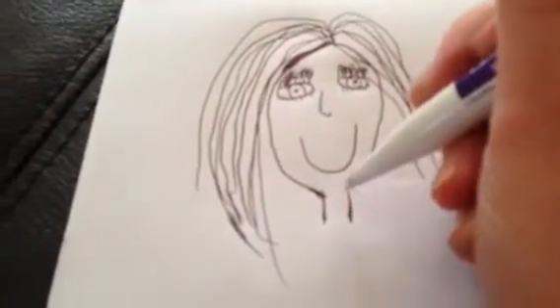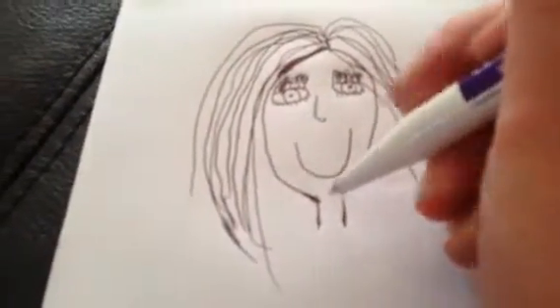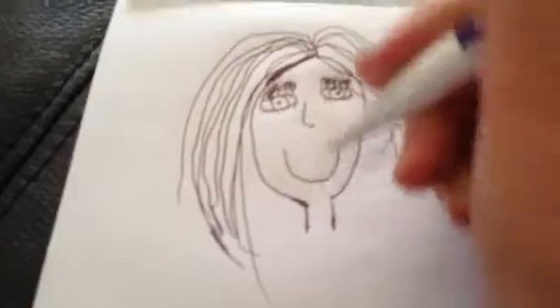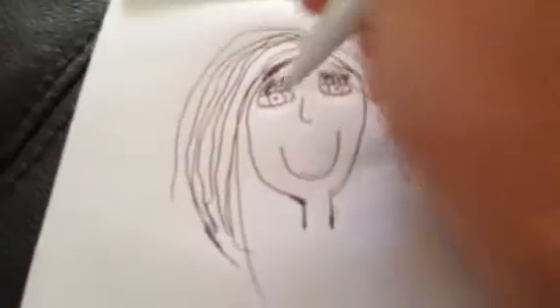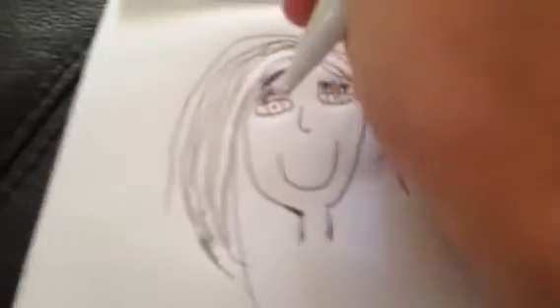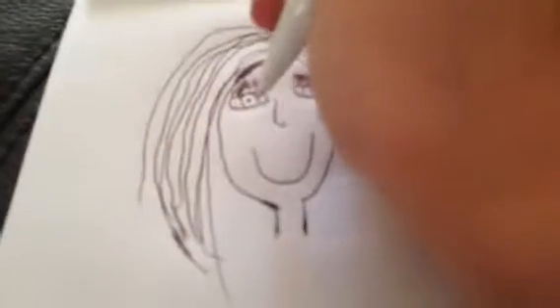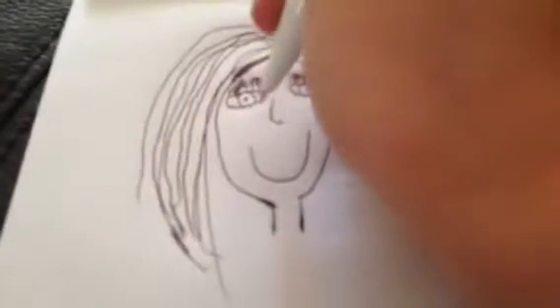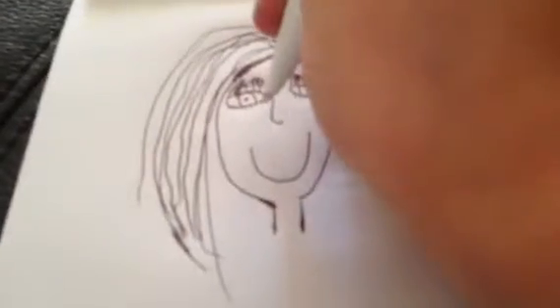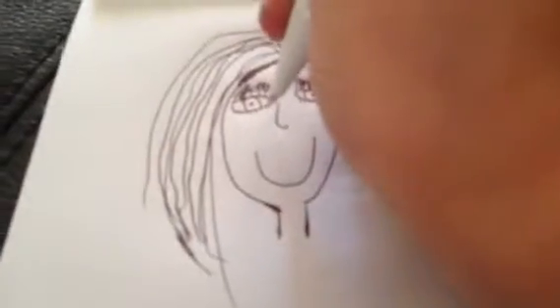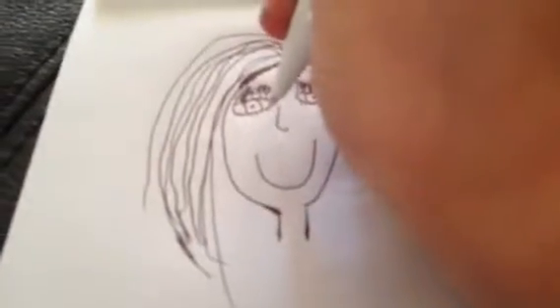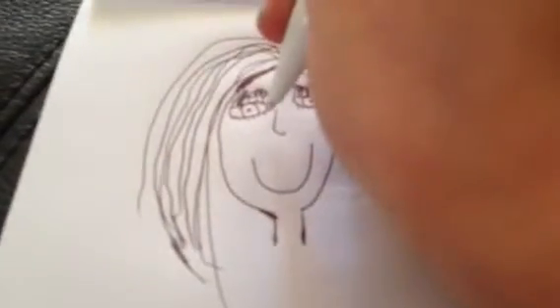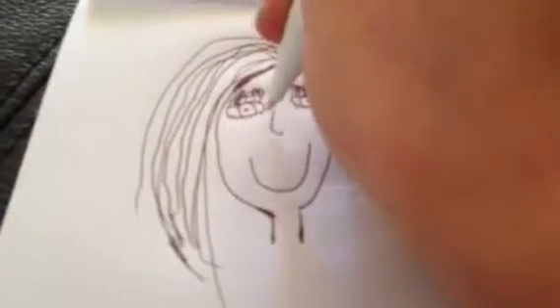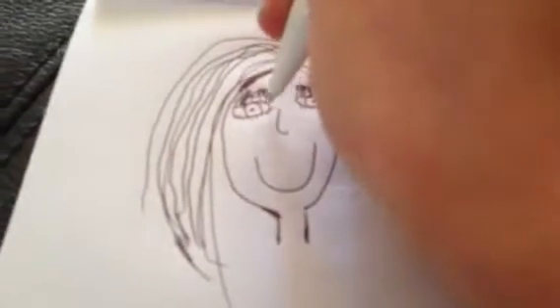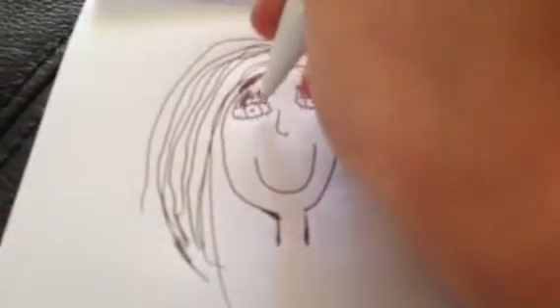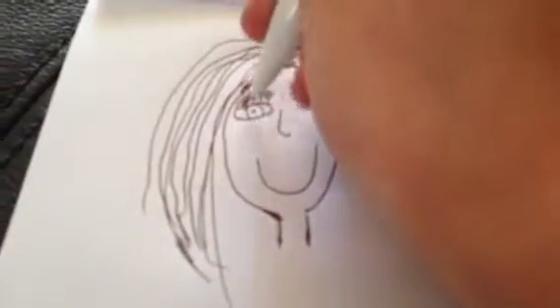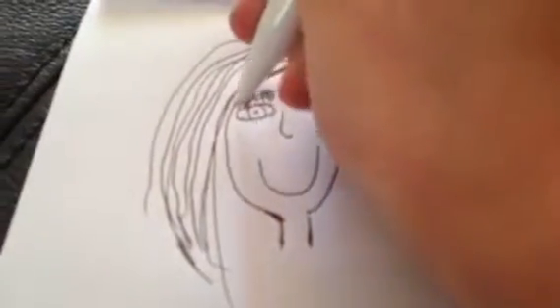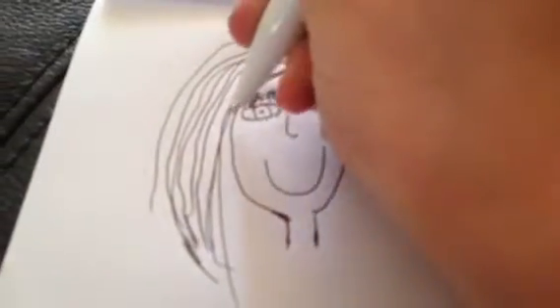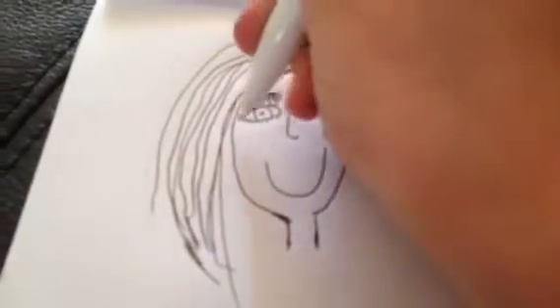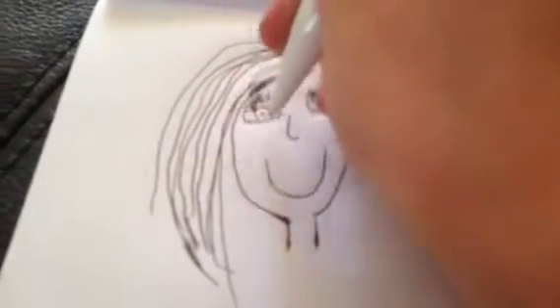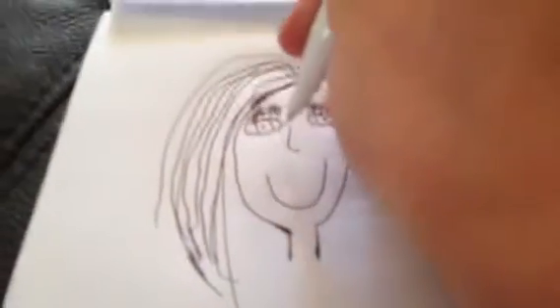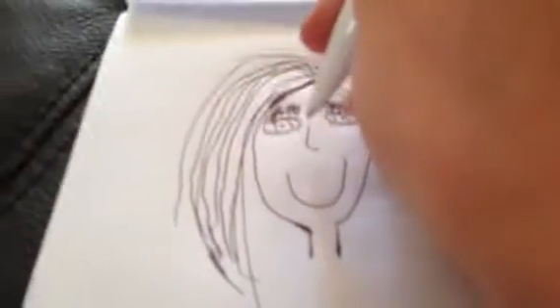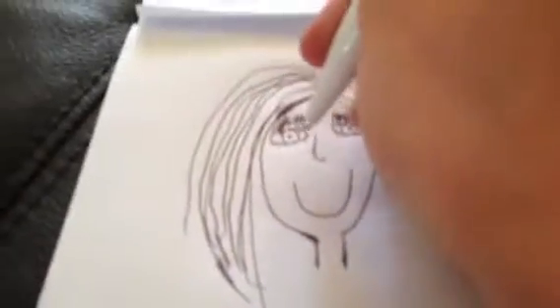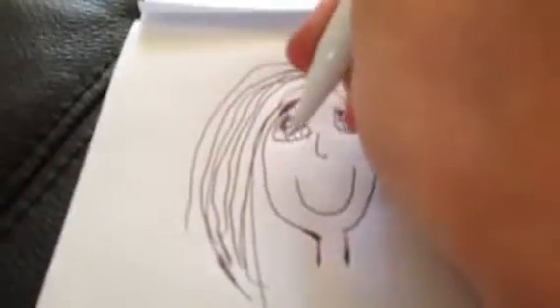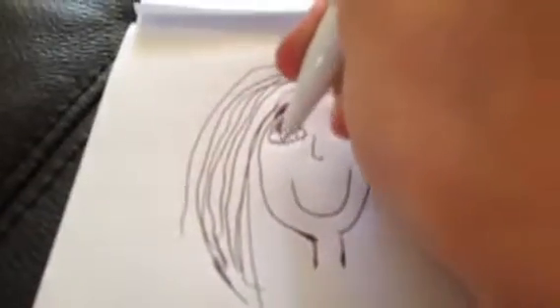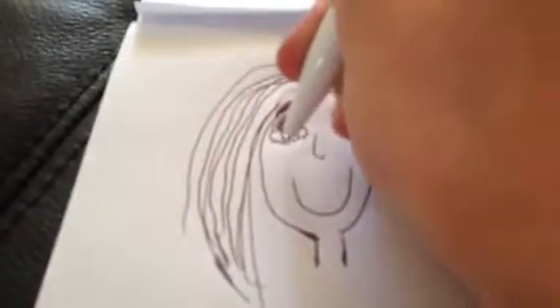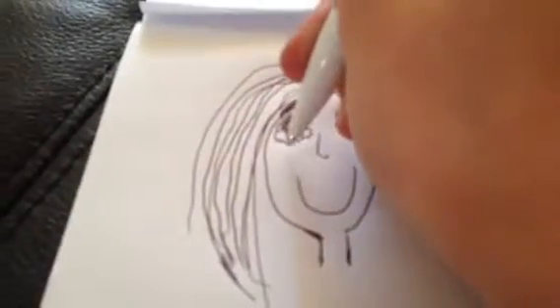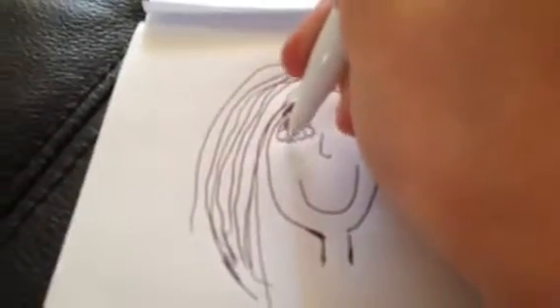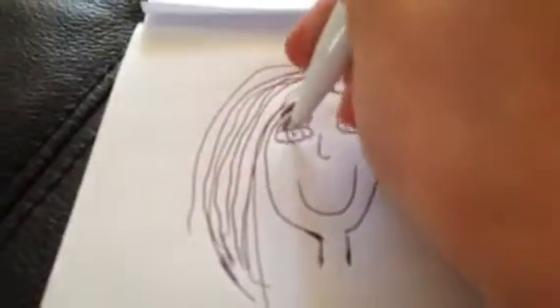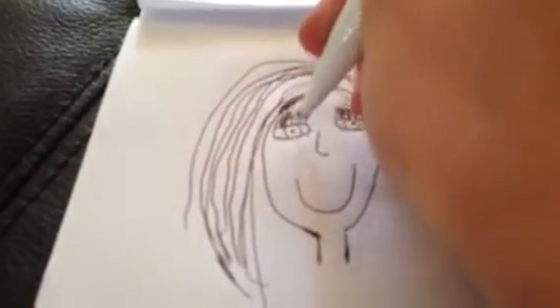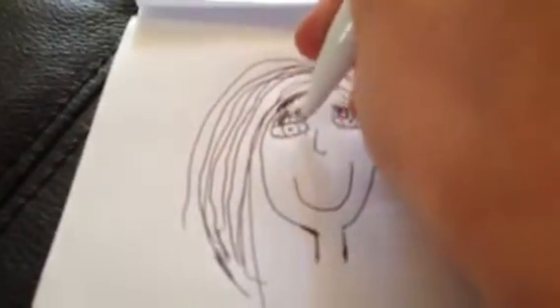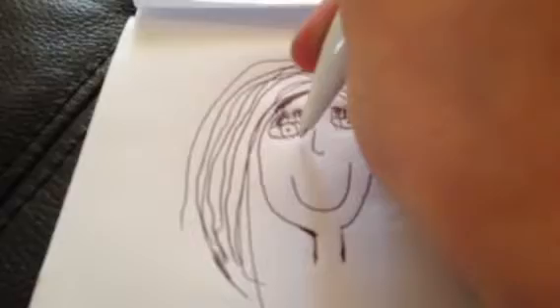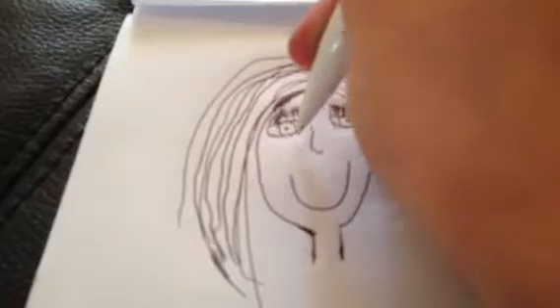And then do your eyes — it's simple. The eyes just go like that, round there, round there.